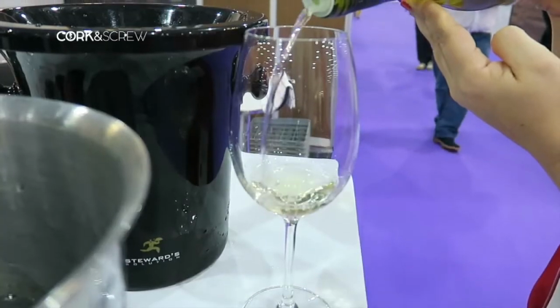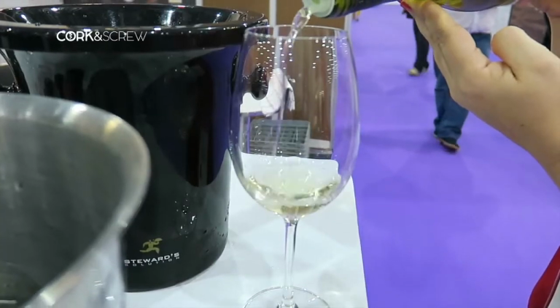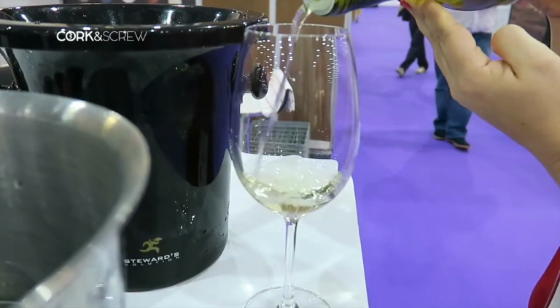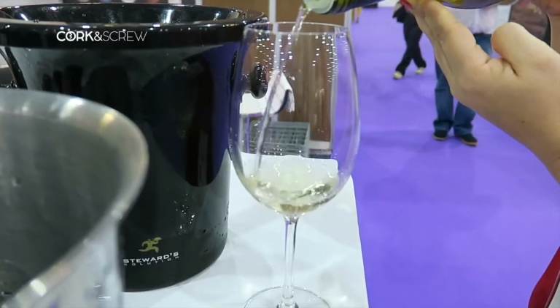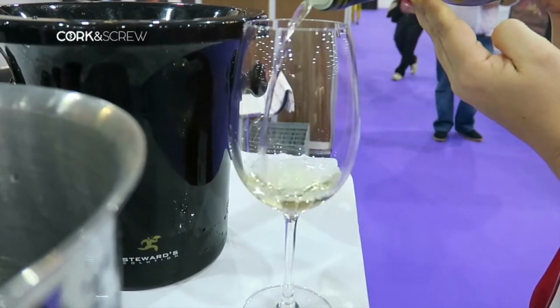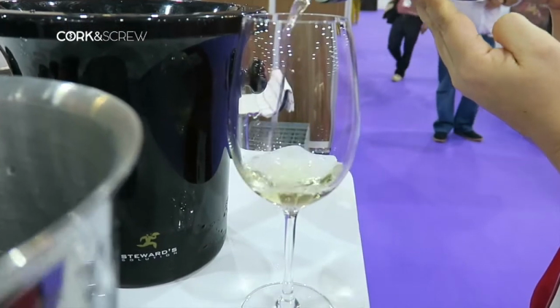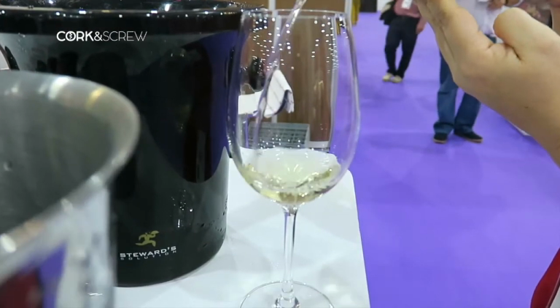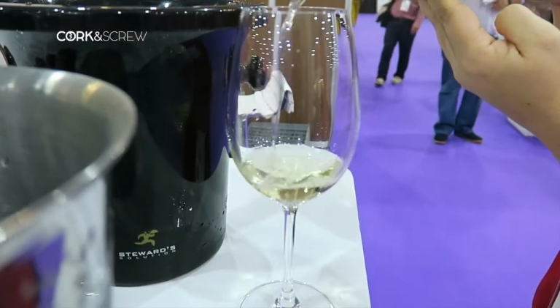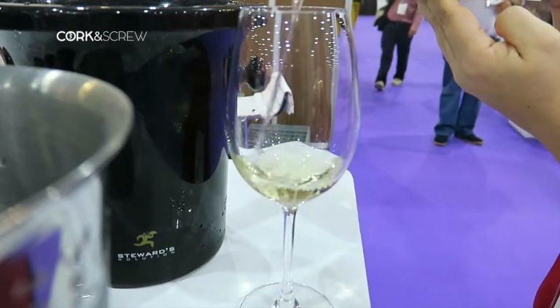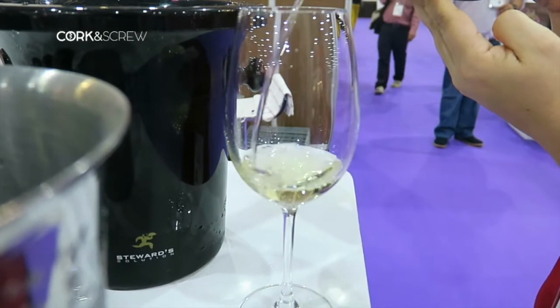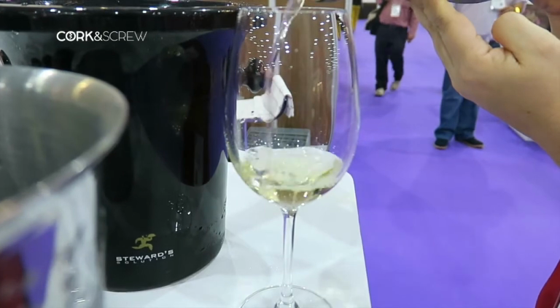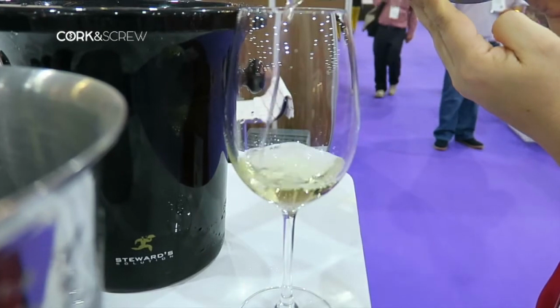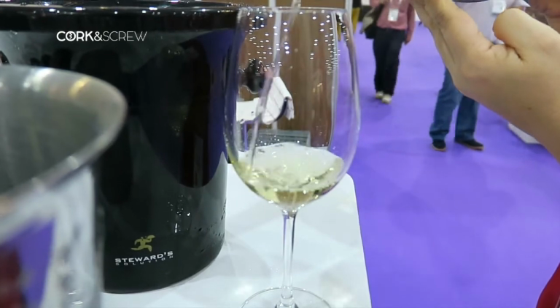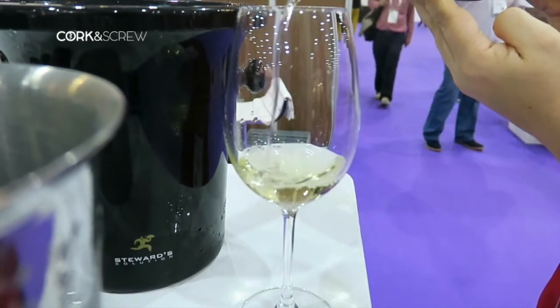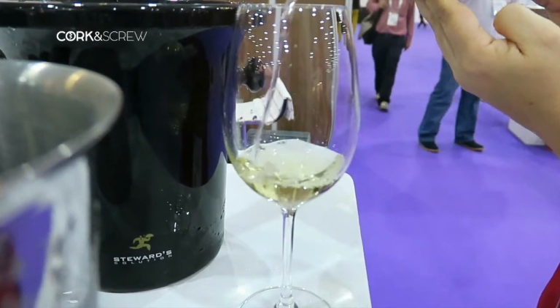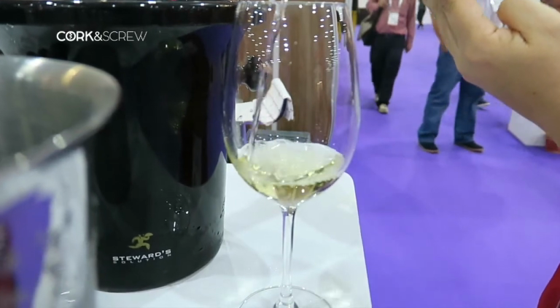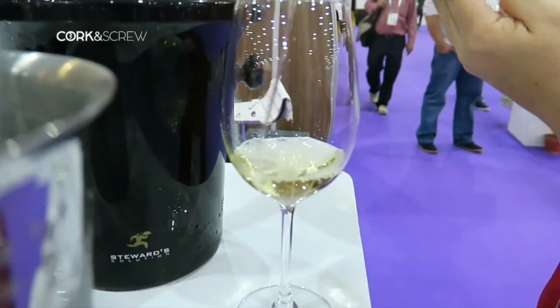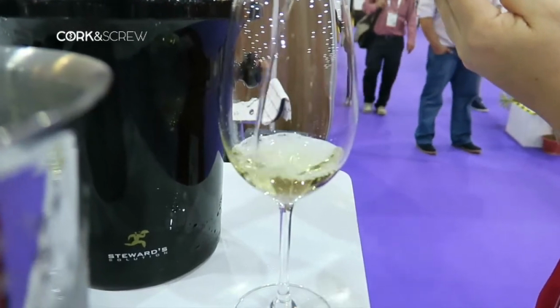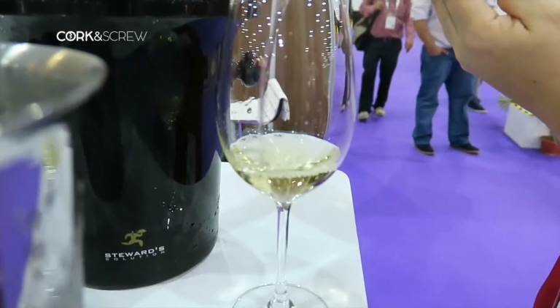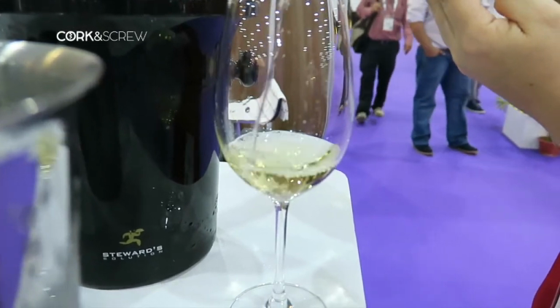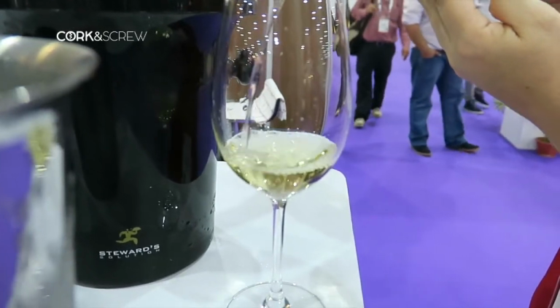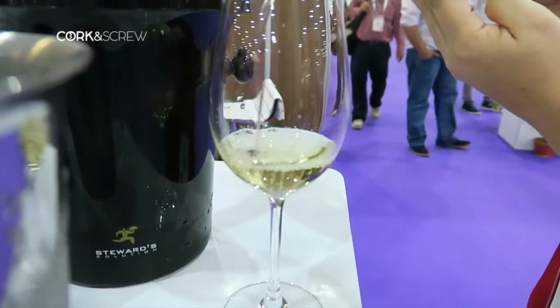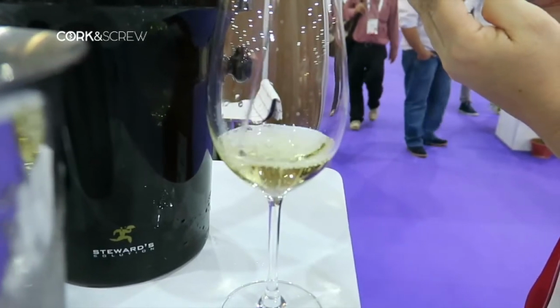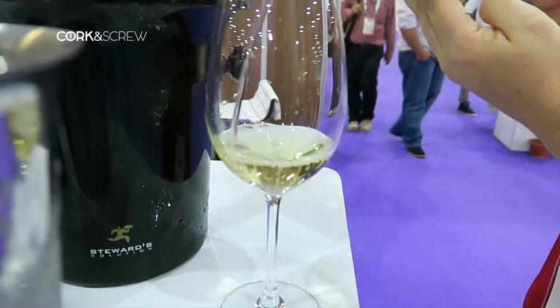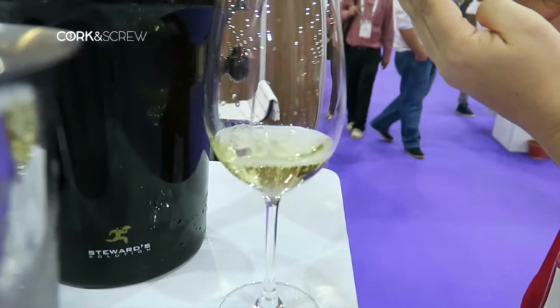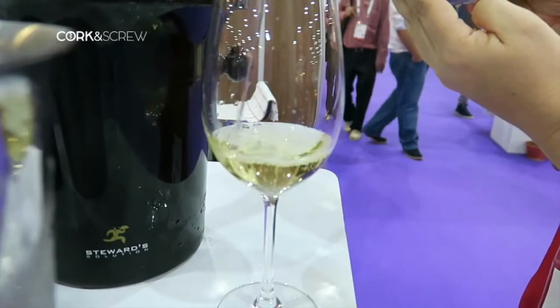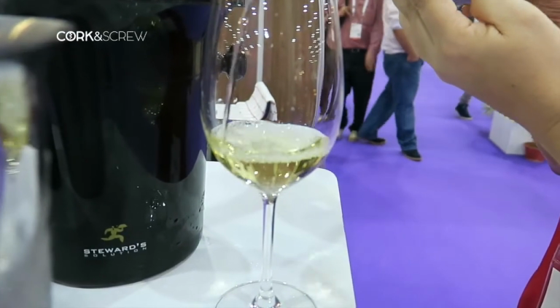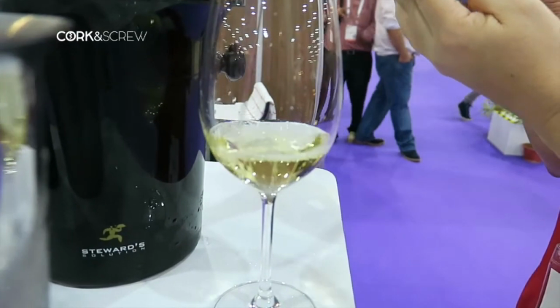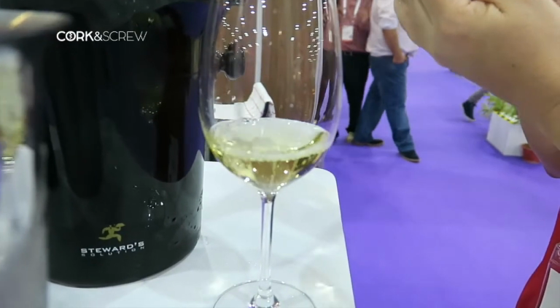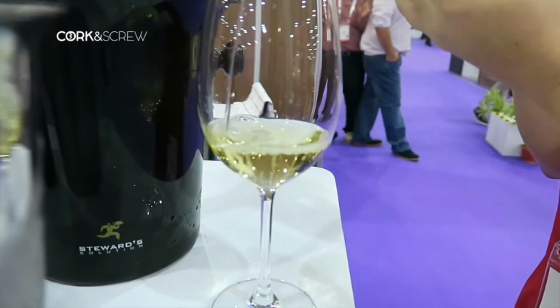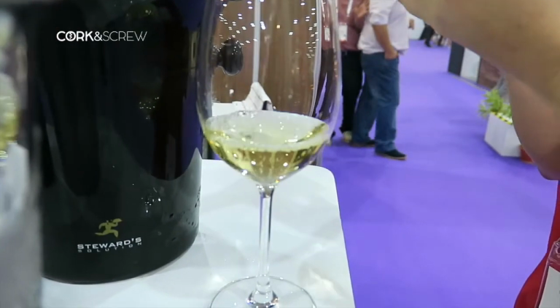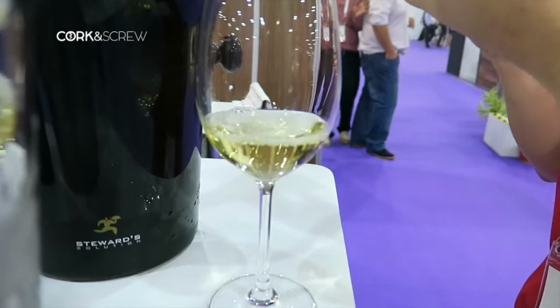You have this green apple, you have this white flower, you have this good apricot and peaches. I mean, it's really a sunny wine, I would call that.